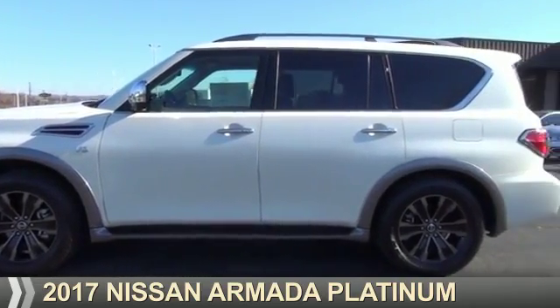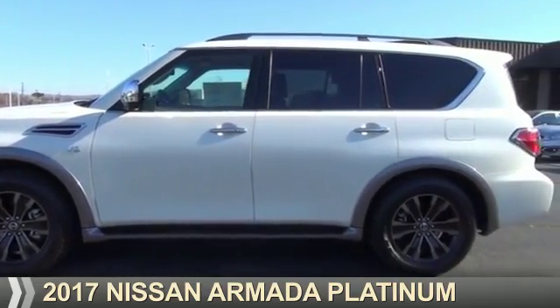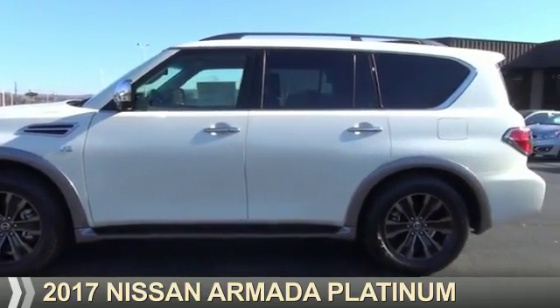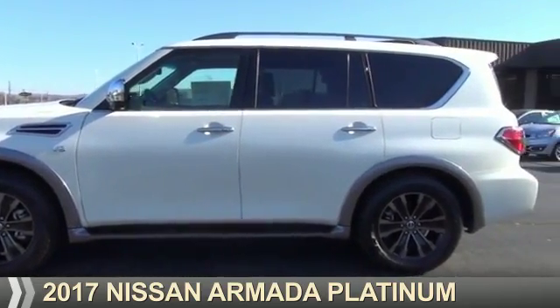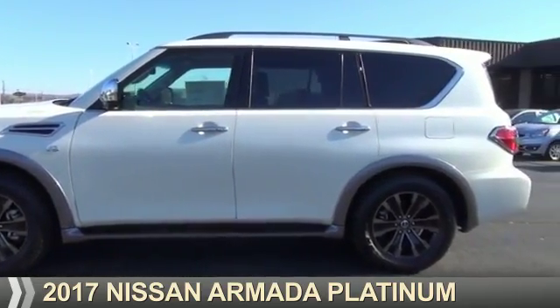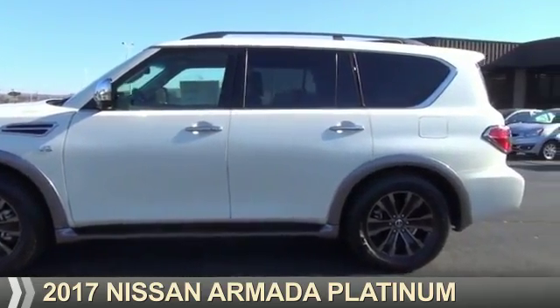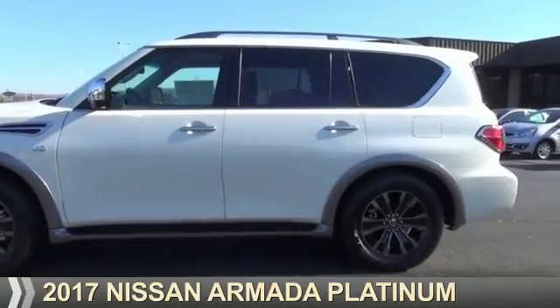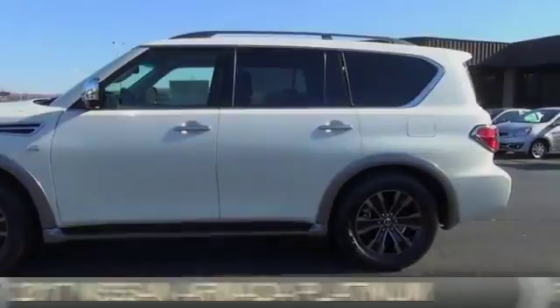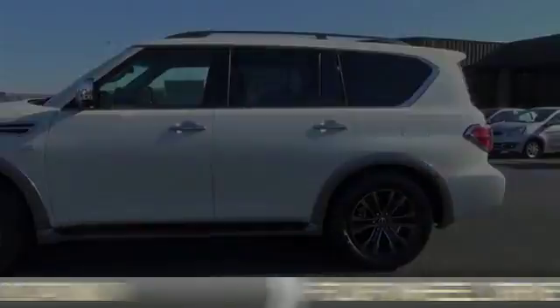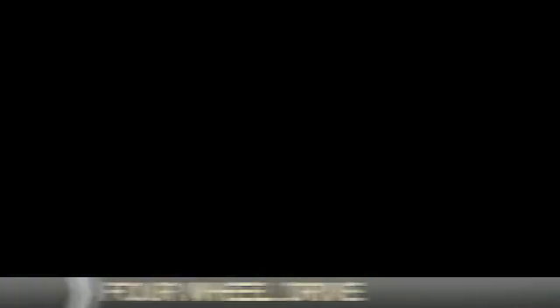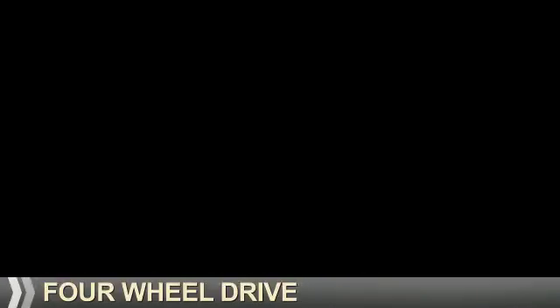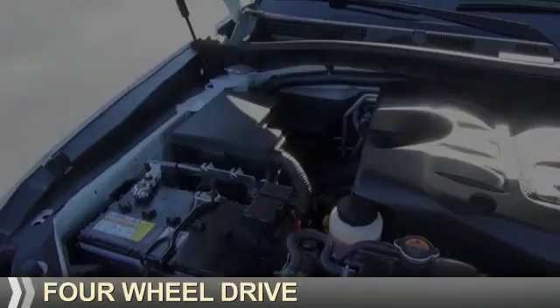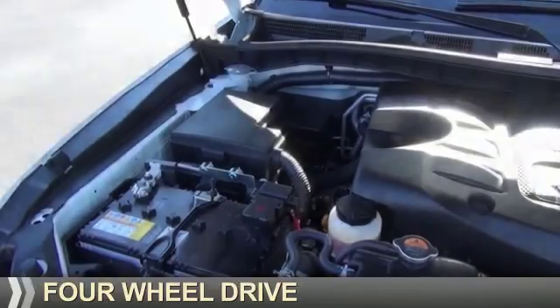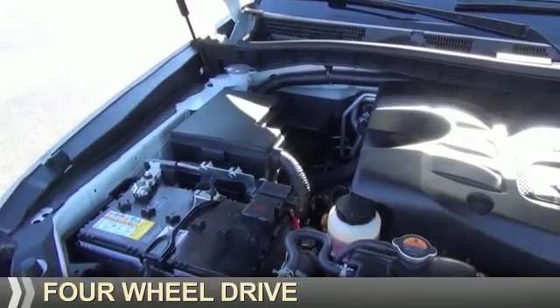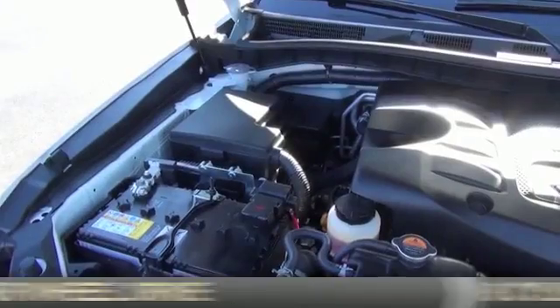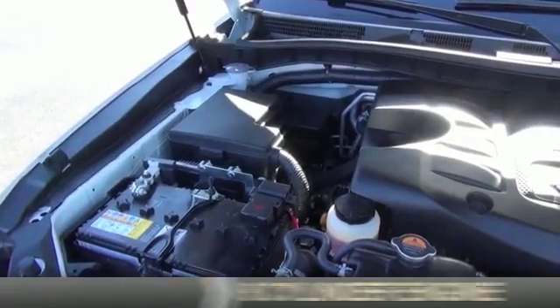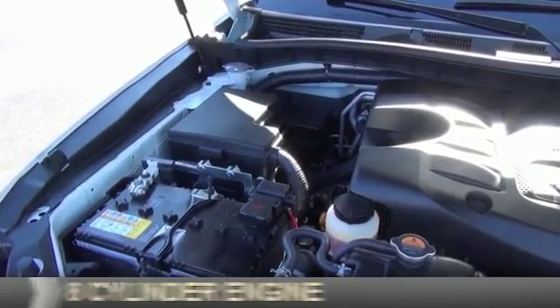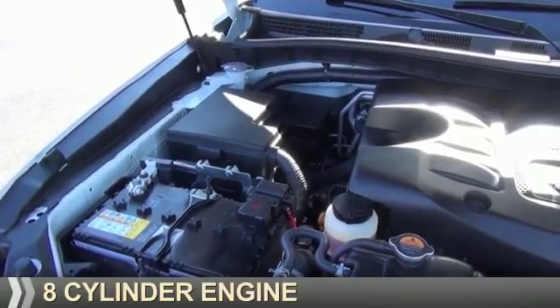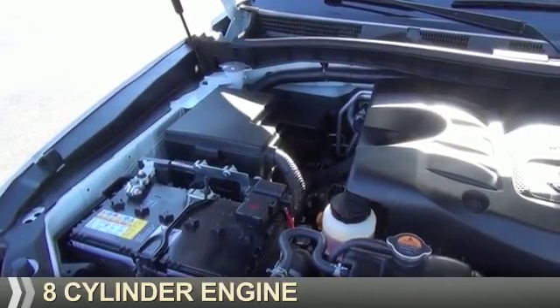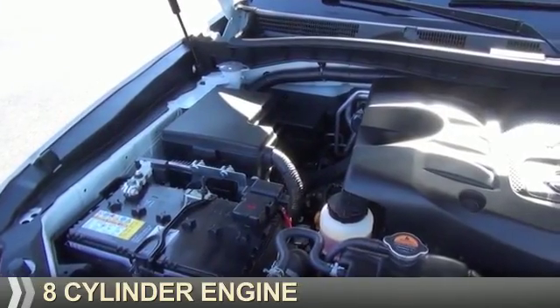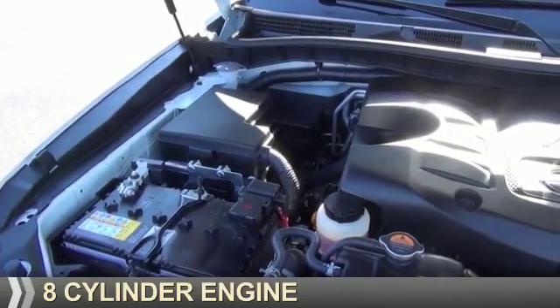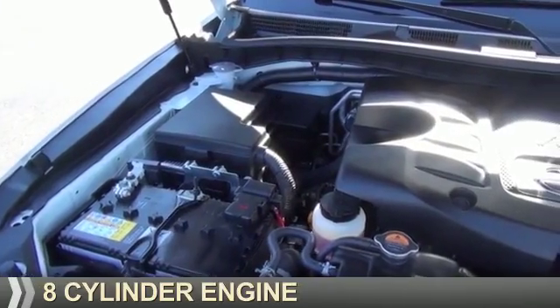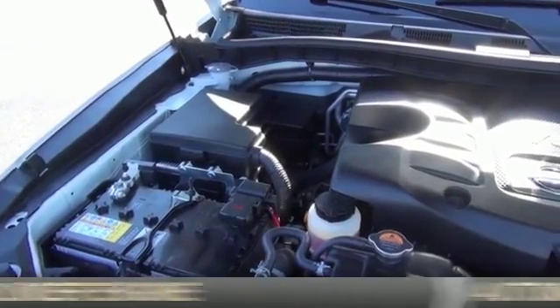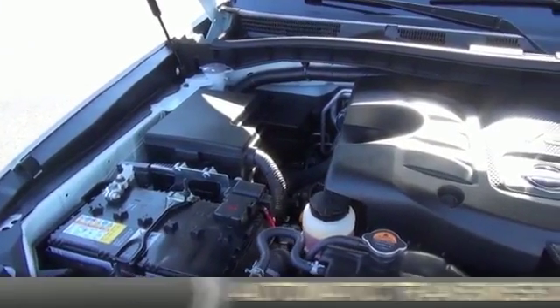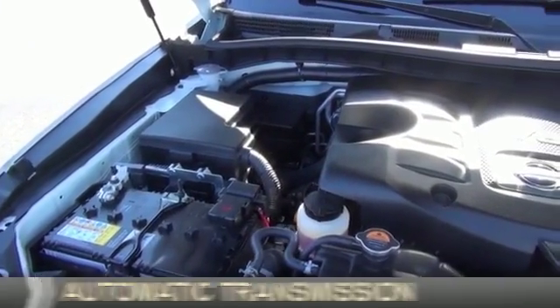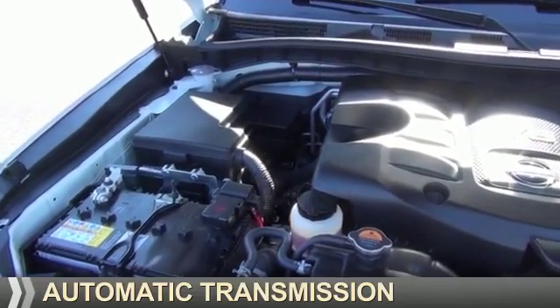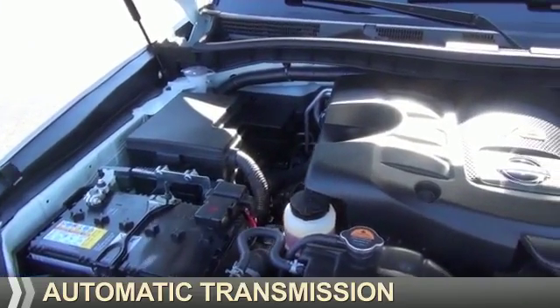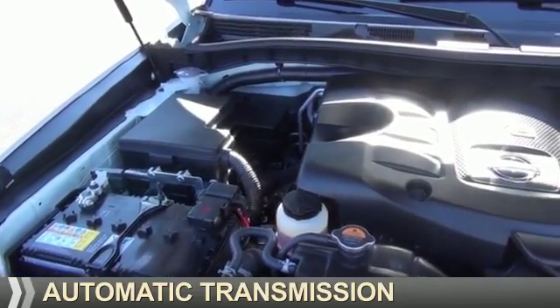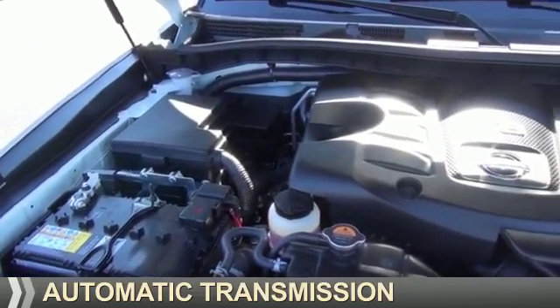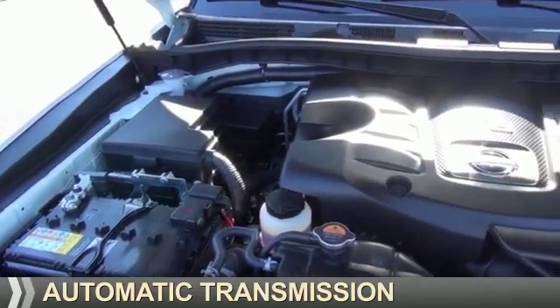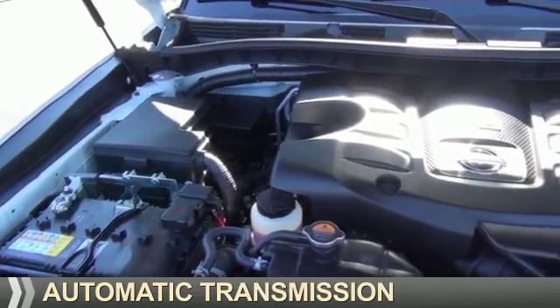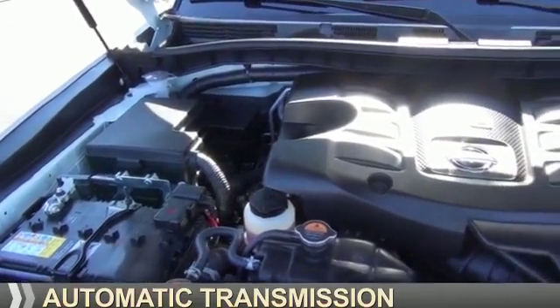It's powered by four-wheel drive, eight-cylinder engine, and an automatic transmission.